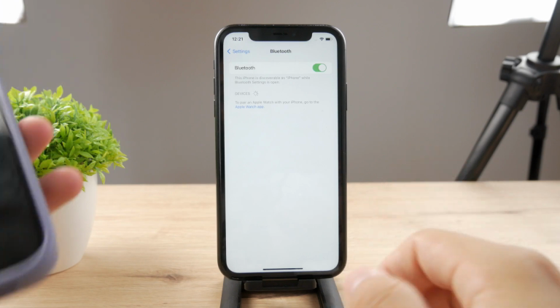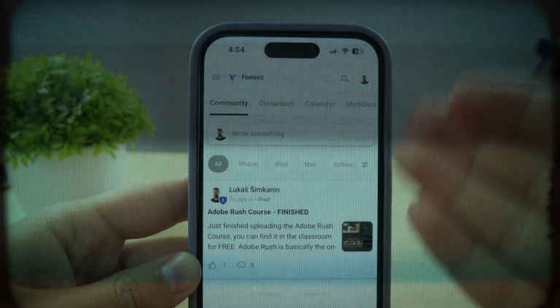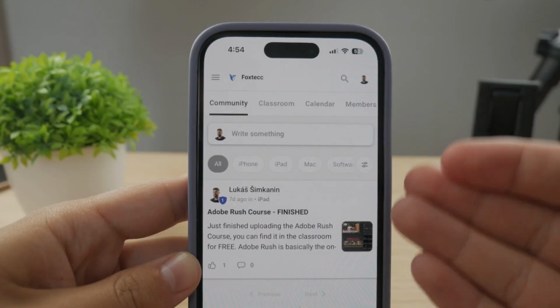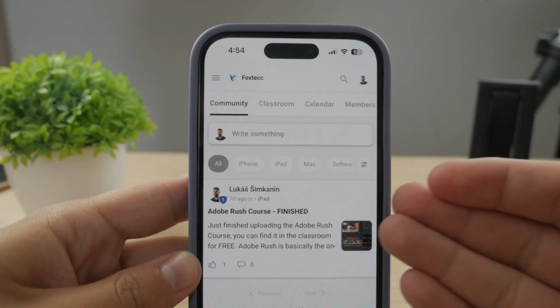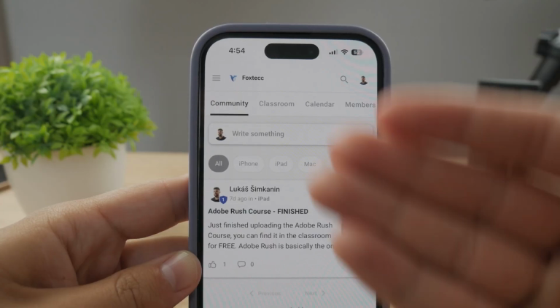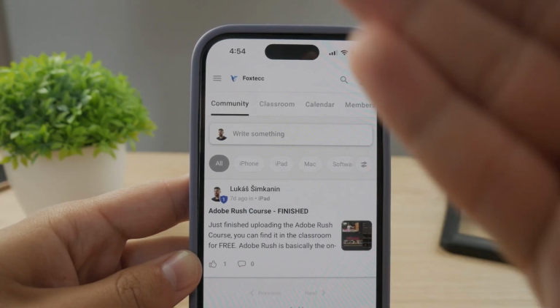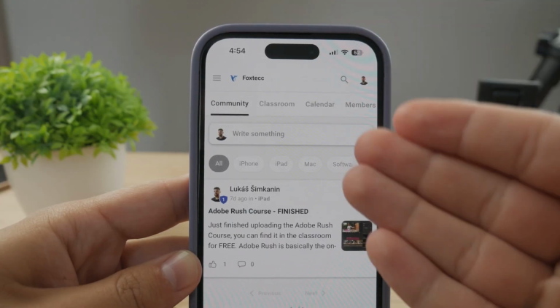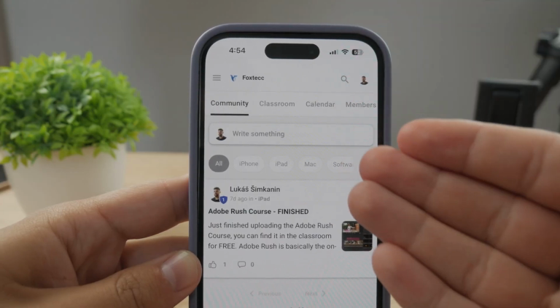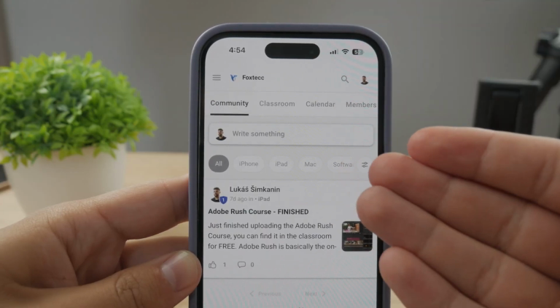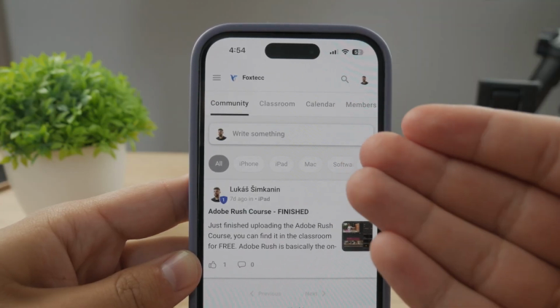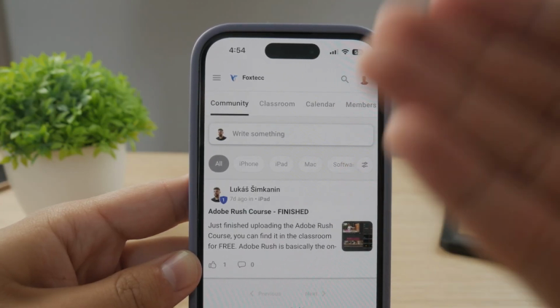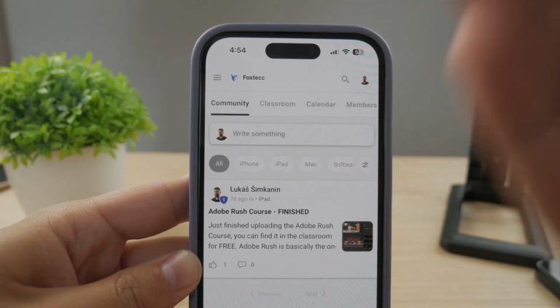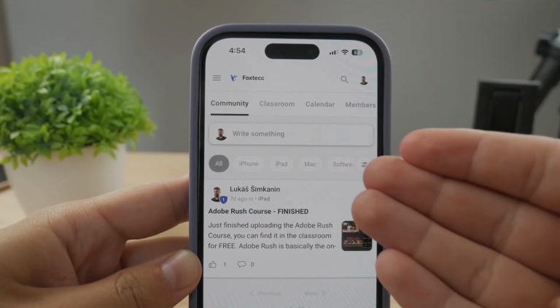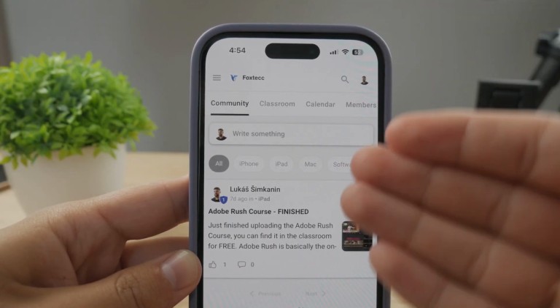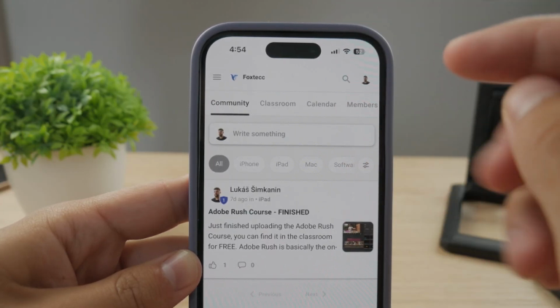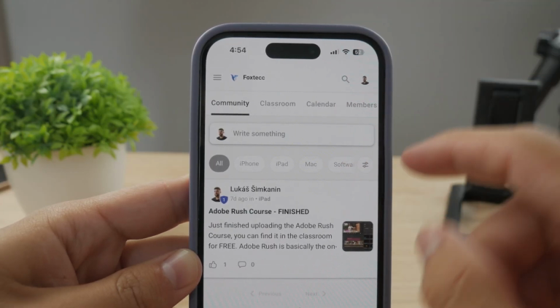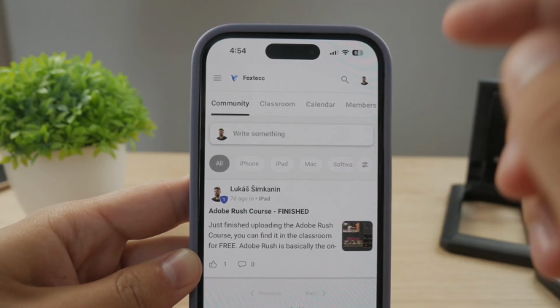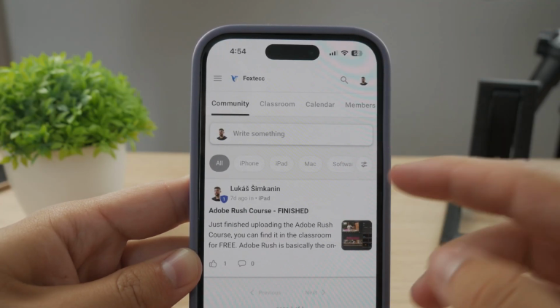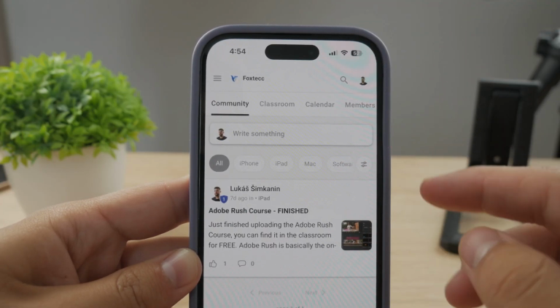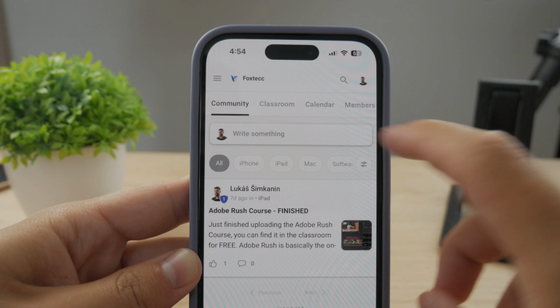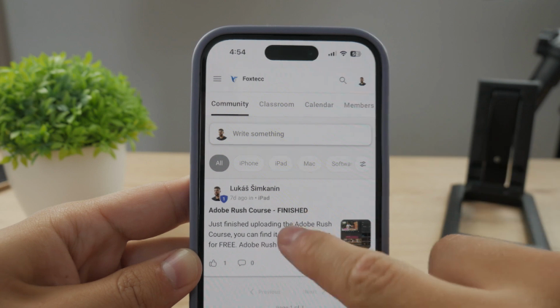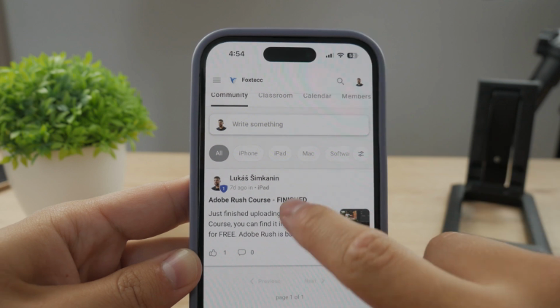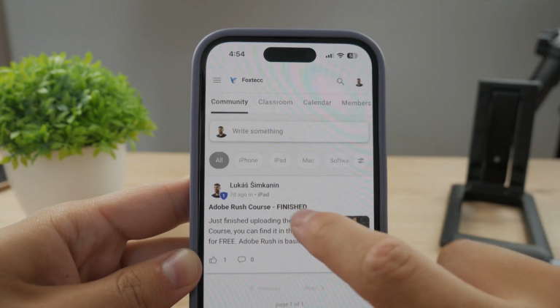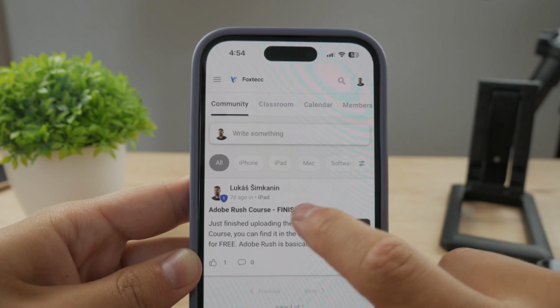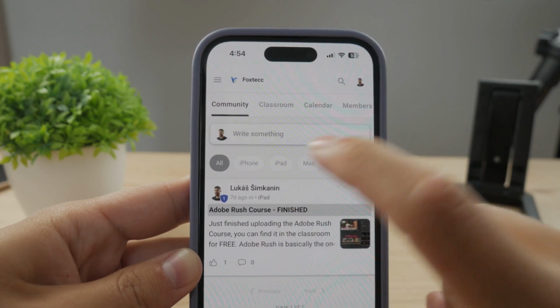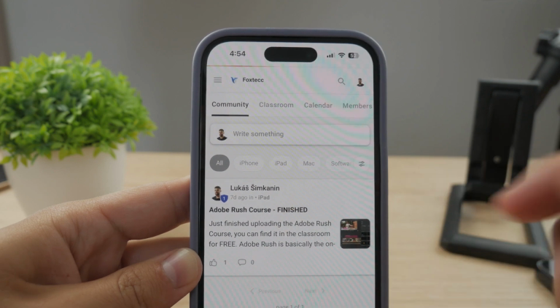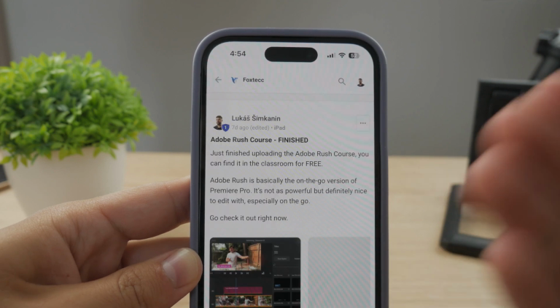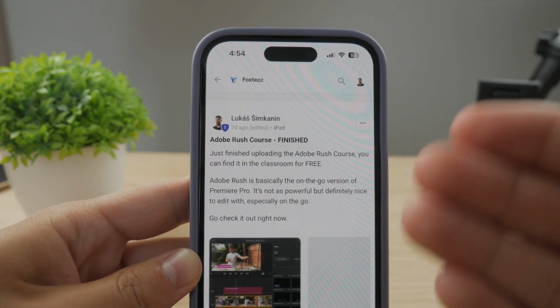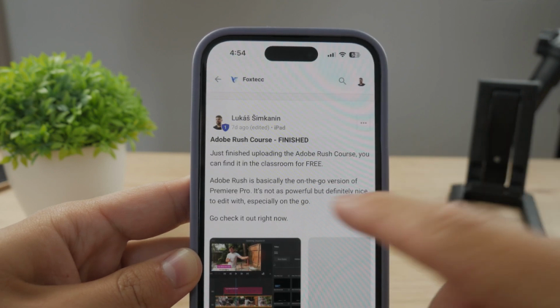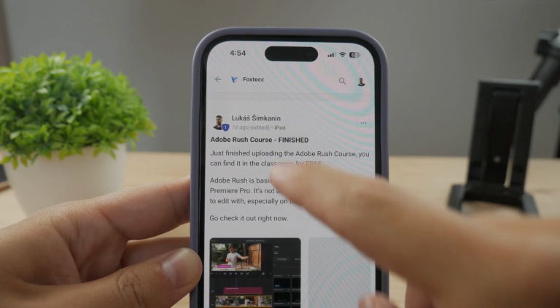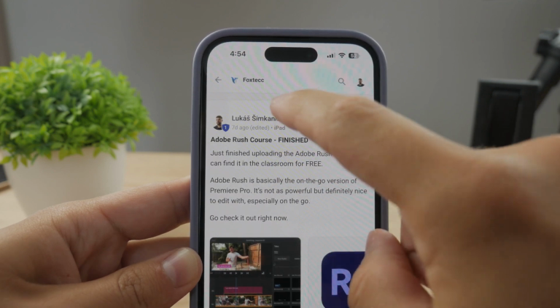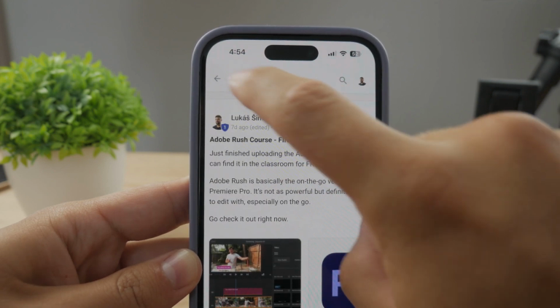By the way, make sure to join my 100% free education platform — I just finished the Rush Course video editing. Check it out in the classroom section, link down below in the description.